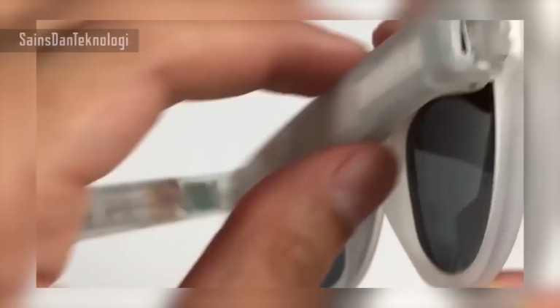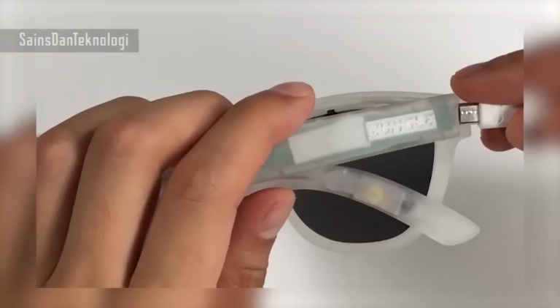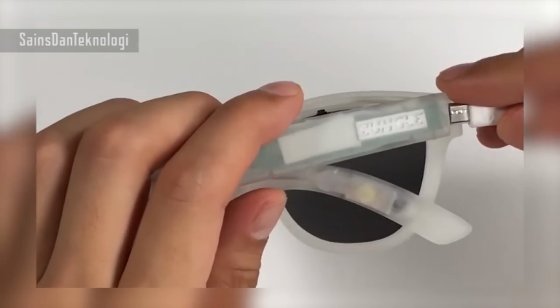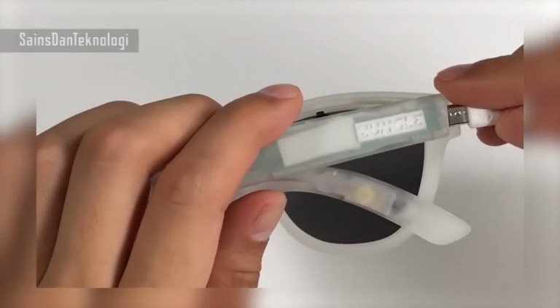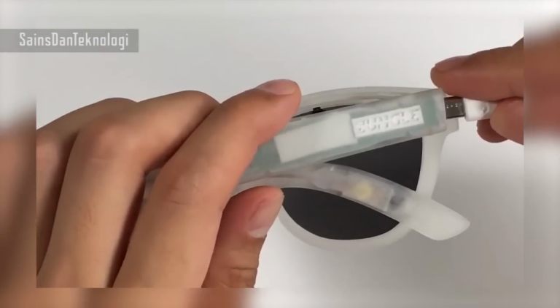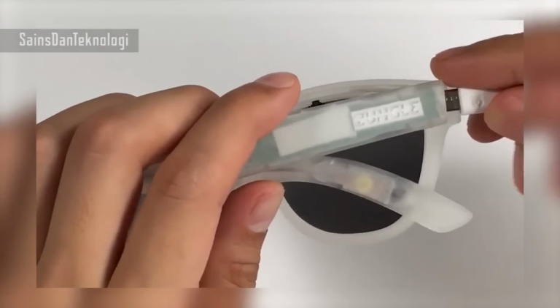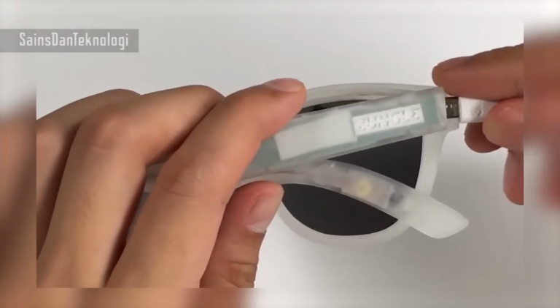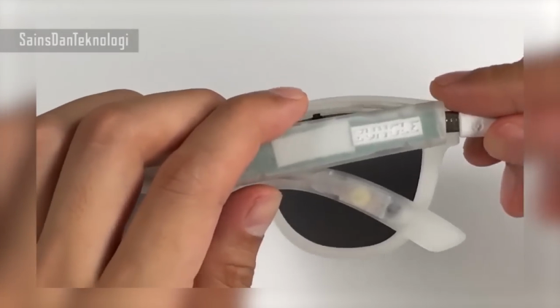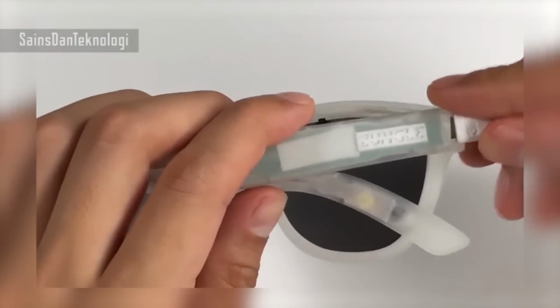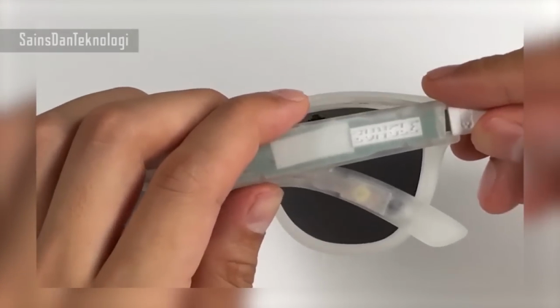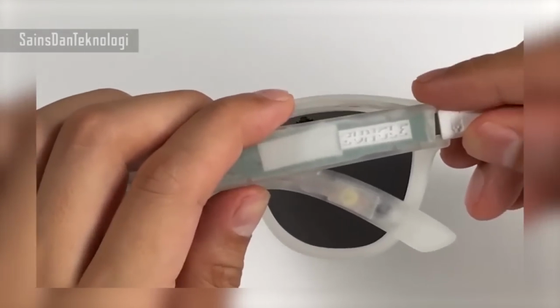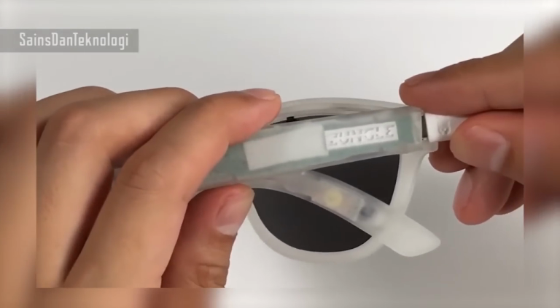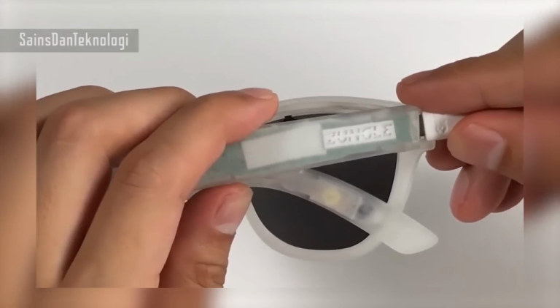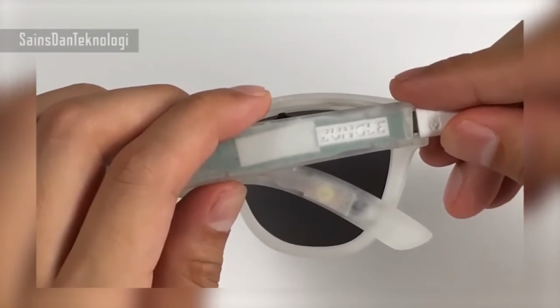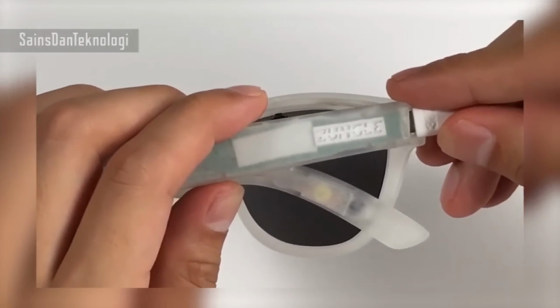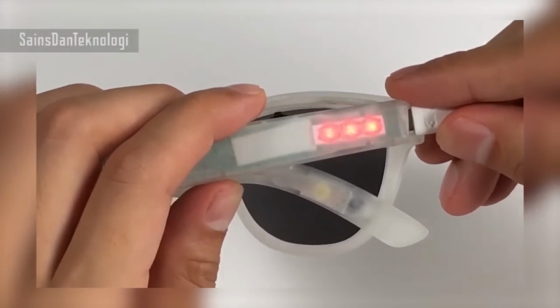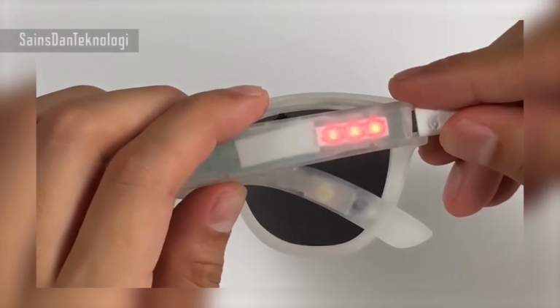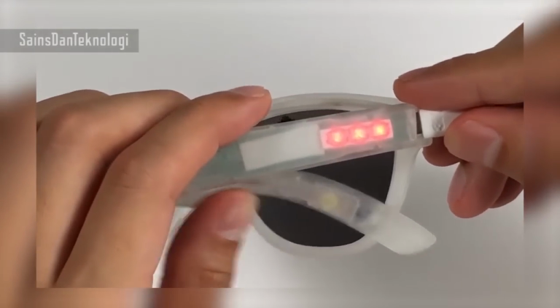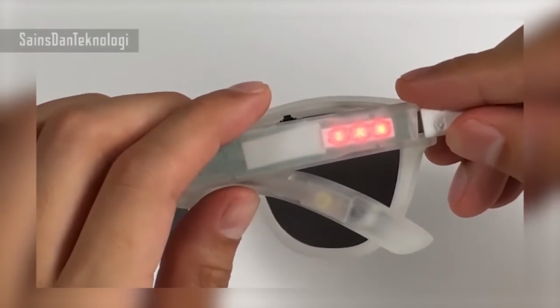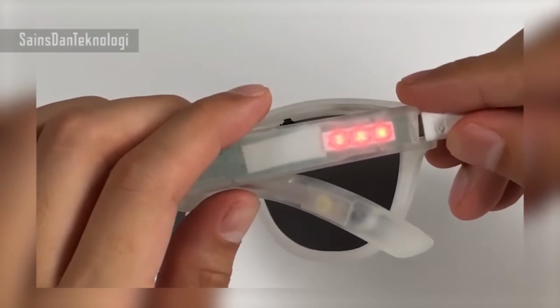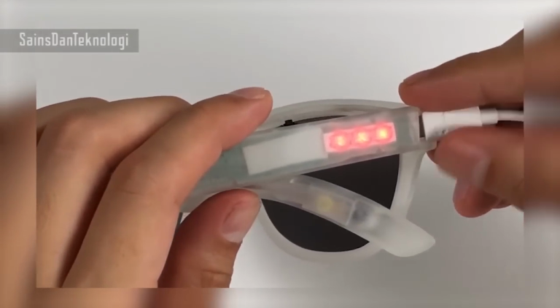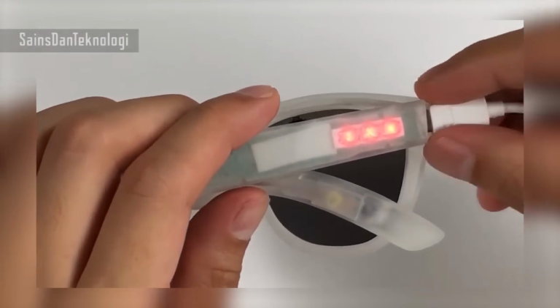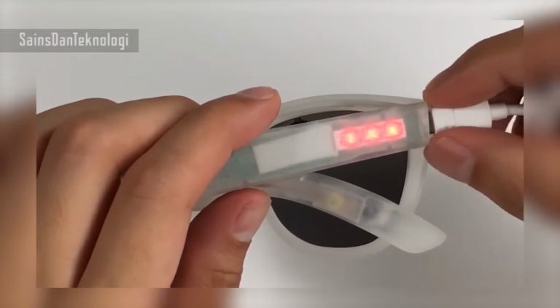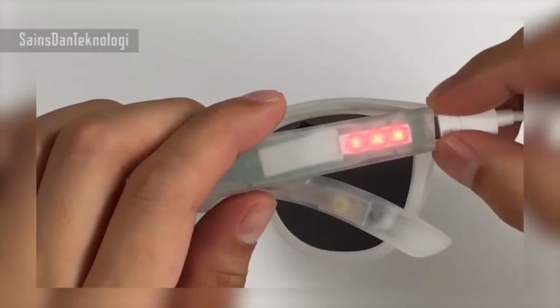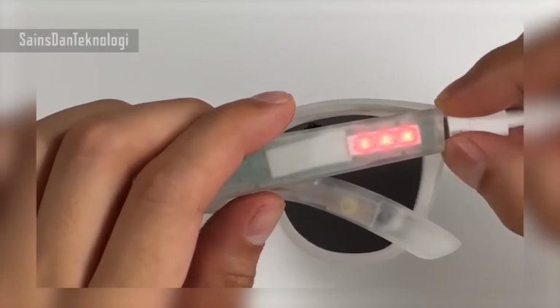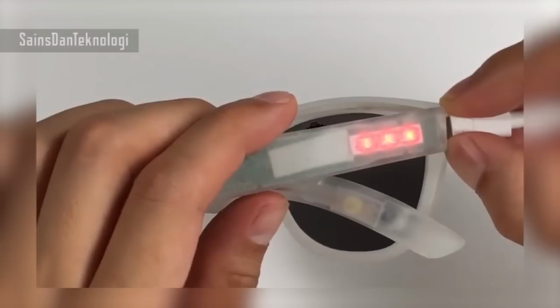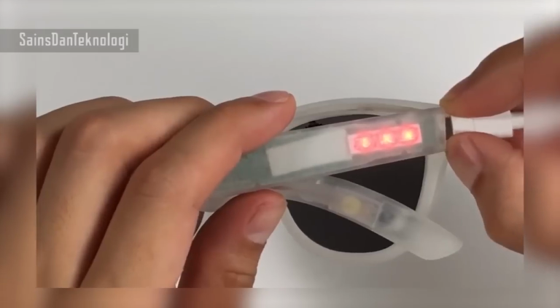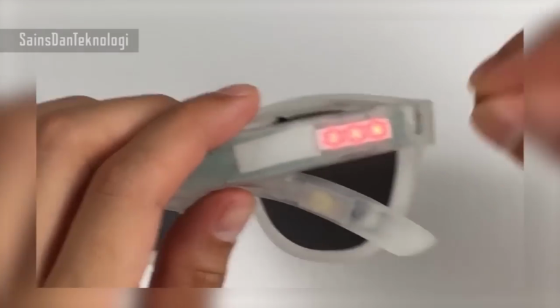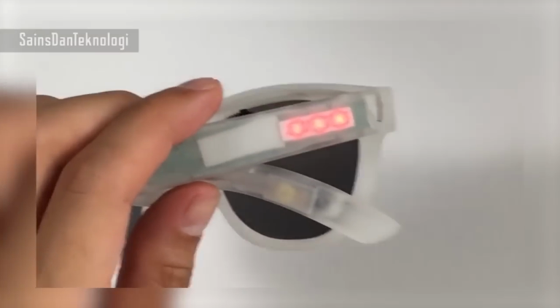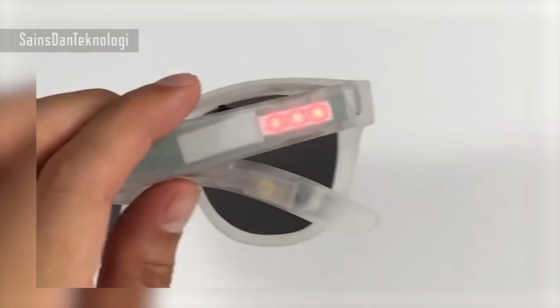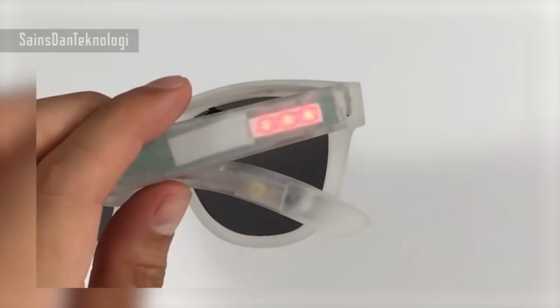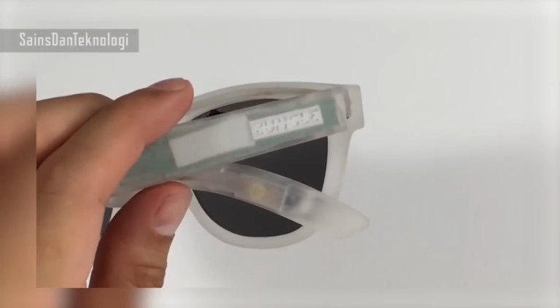And to charge, you plug the USB into the port, and the logo lights up red, meaning it's charging.